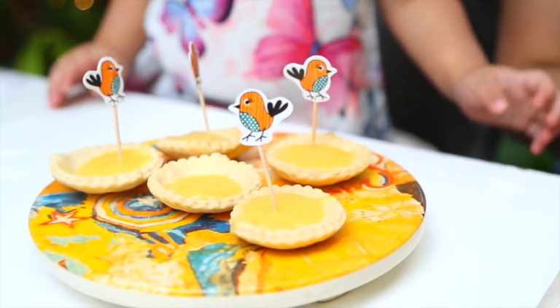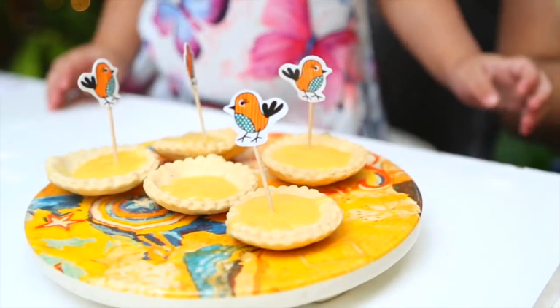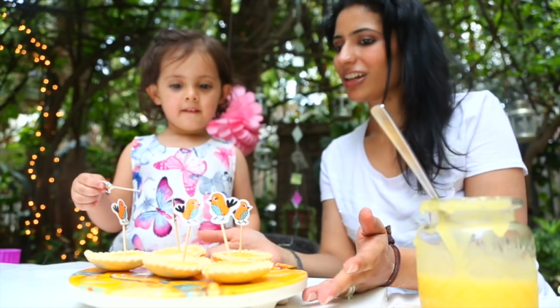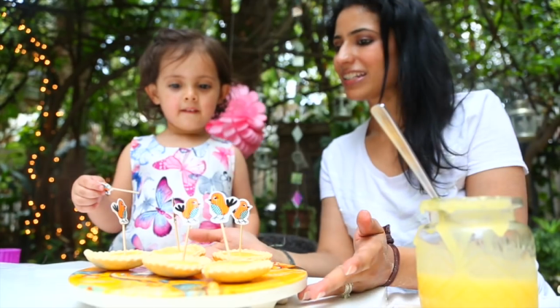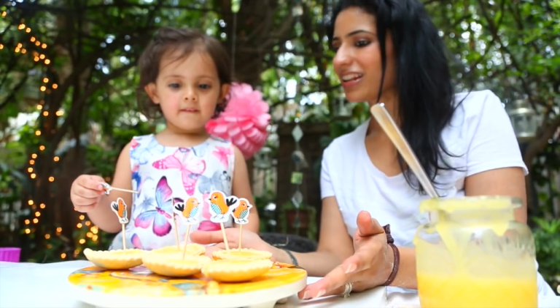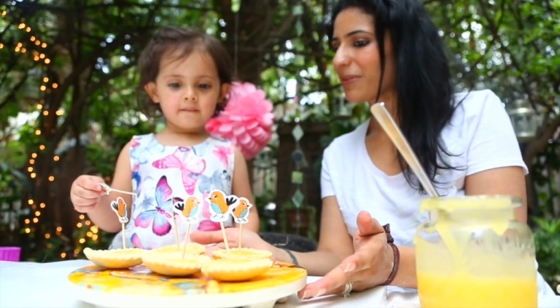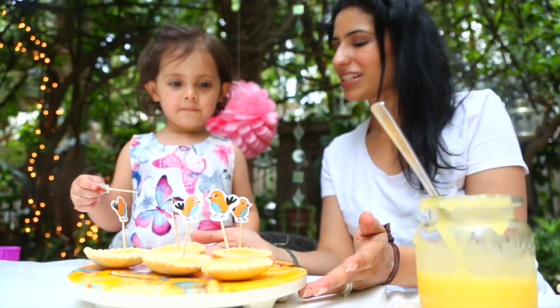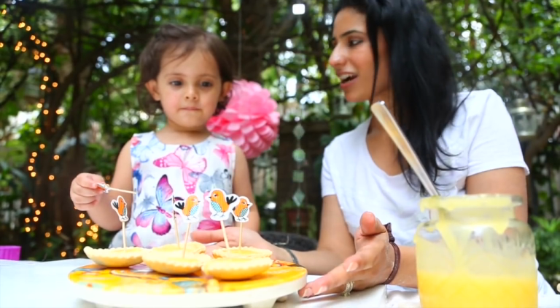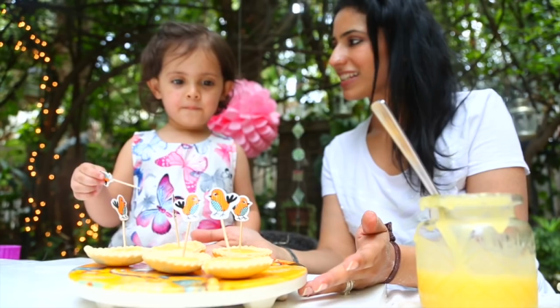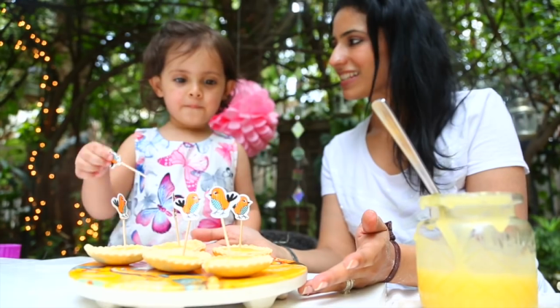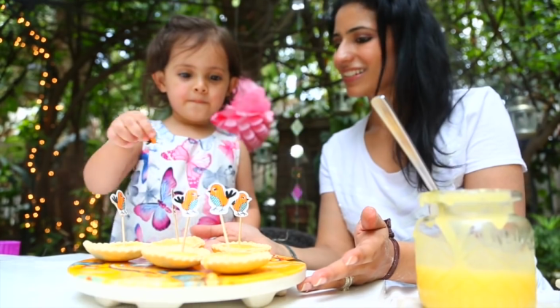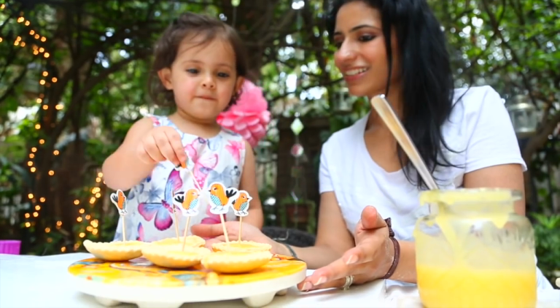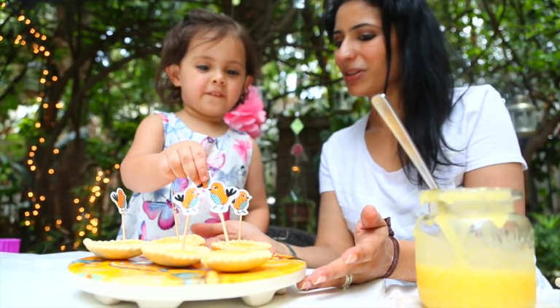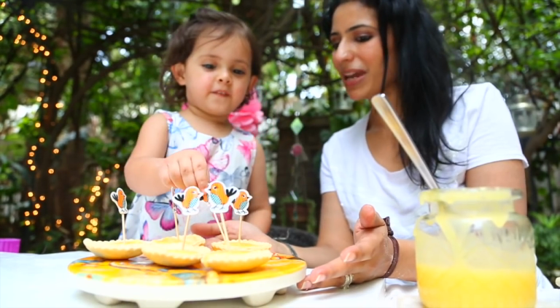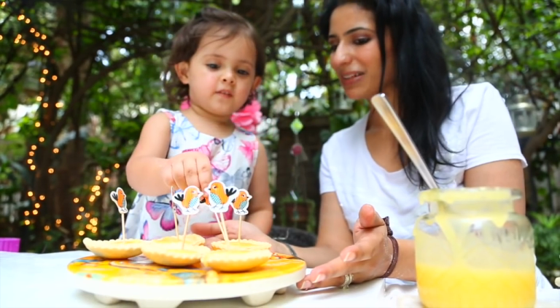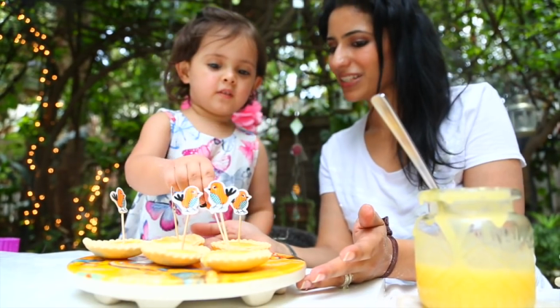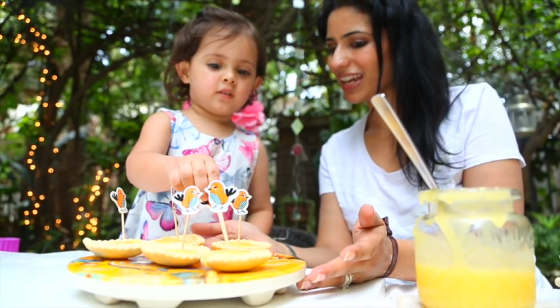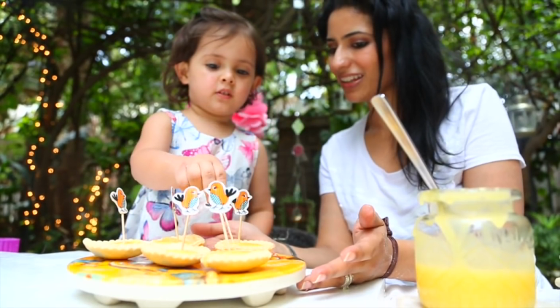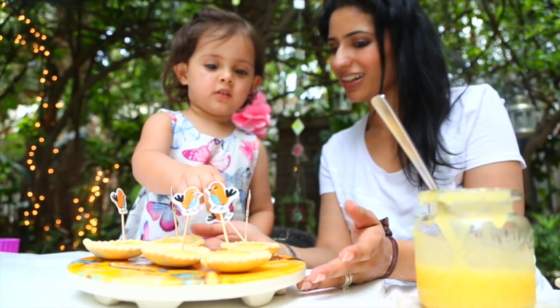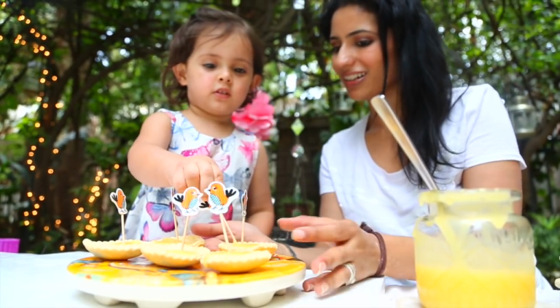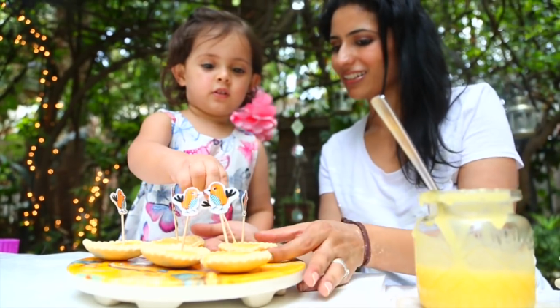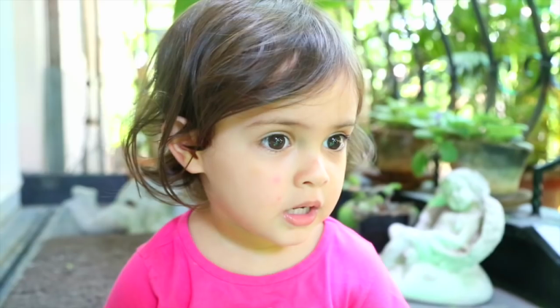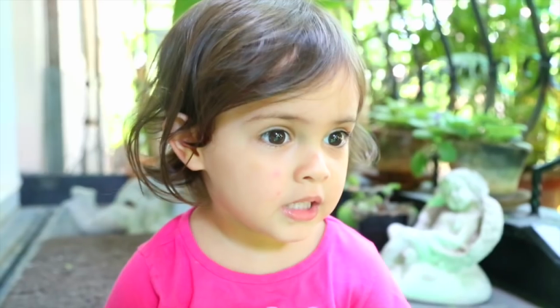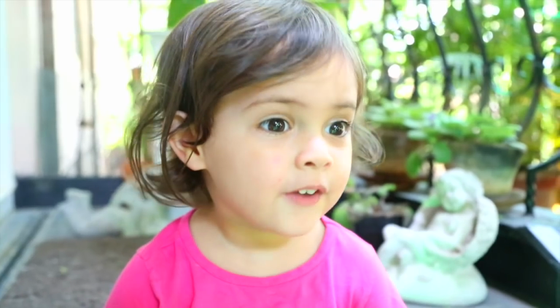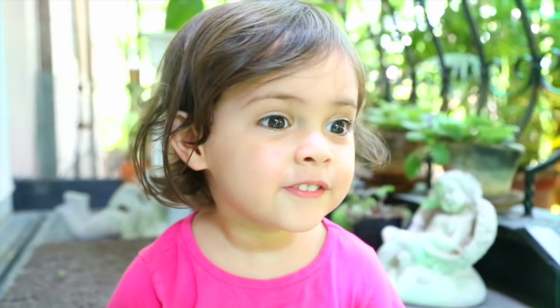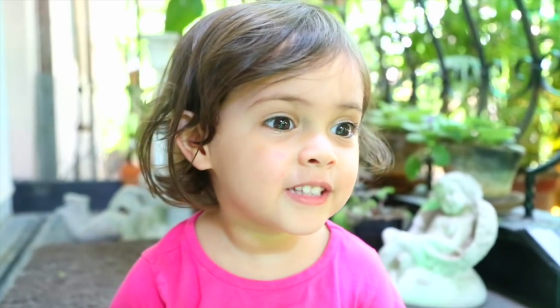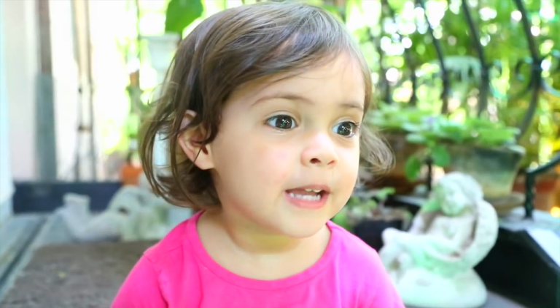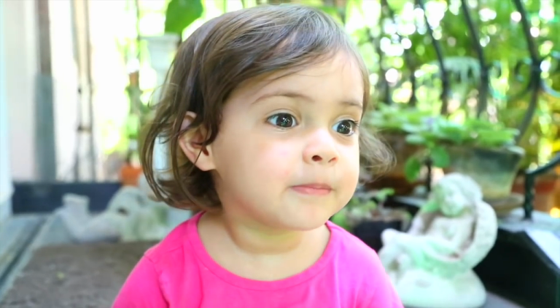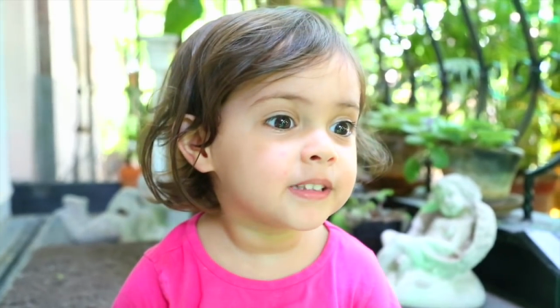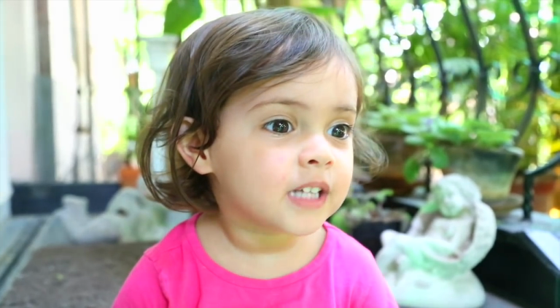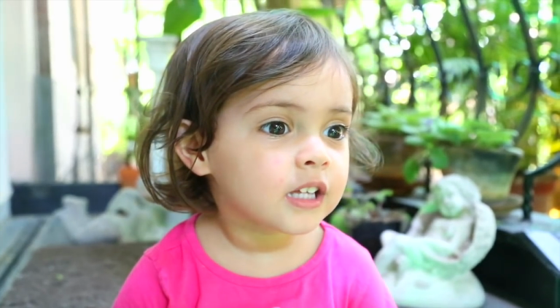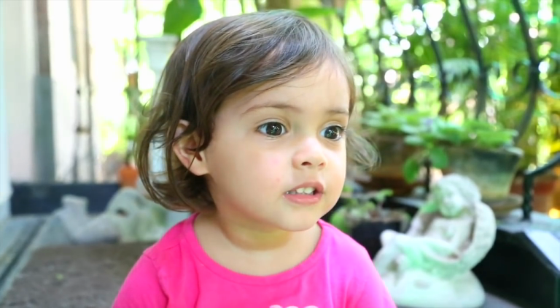Look — these are lemon tarts! We made them together! I love lemon tarts! Thank you.